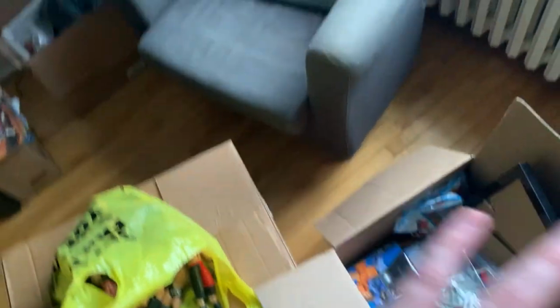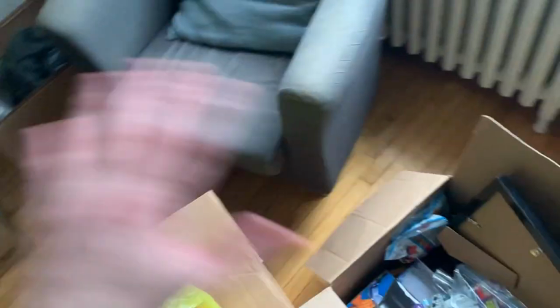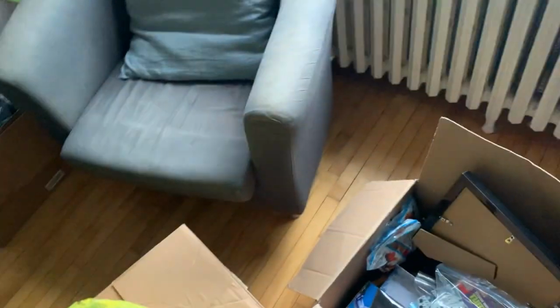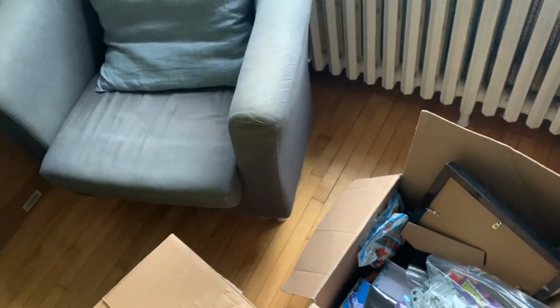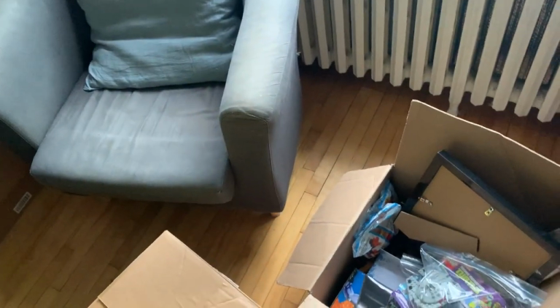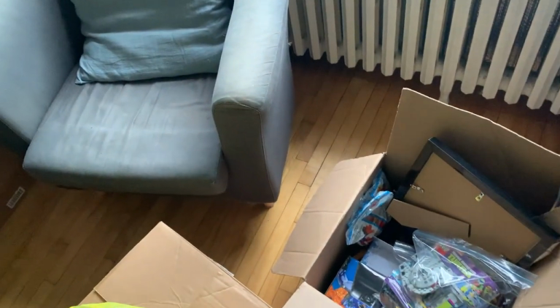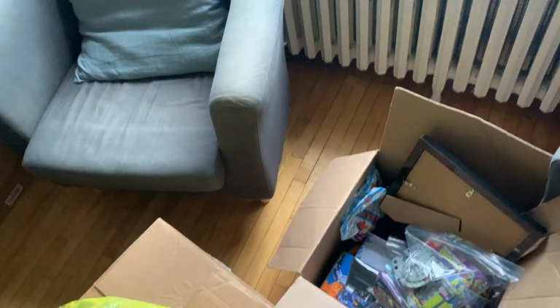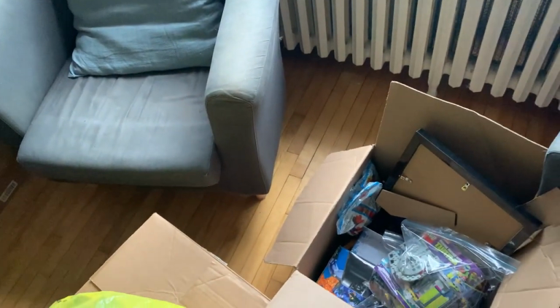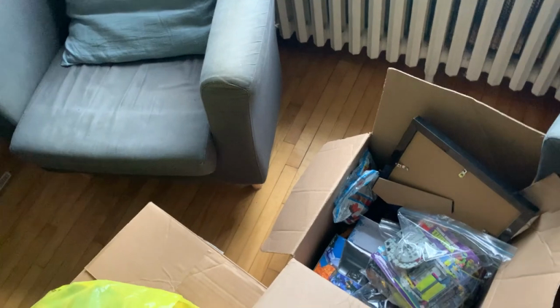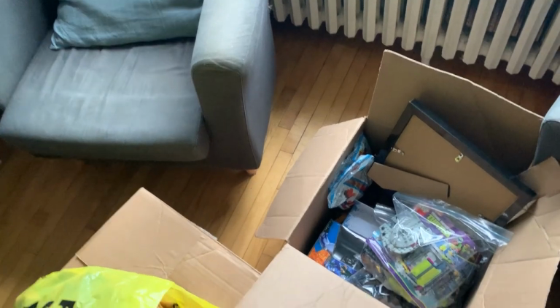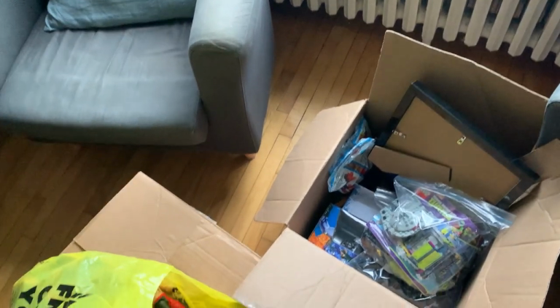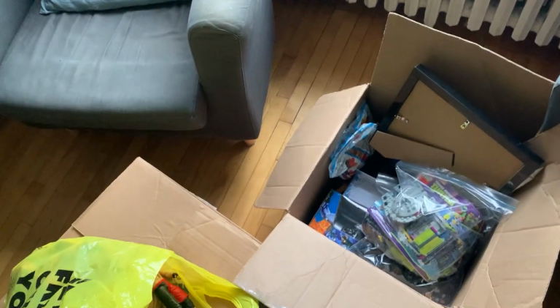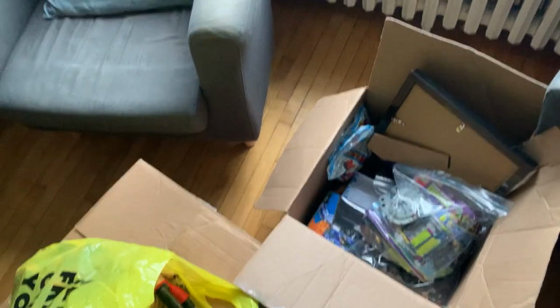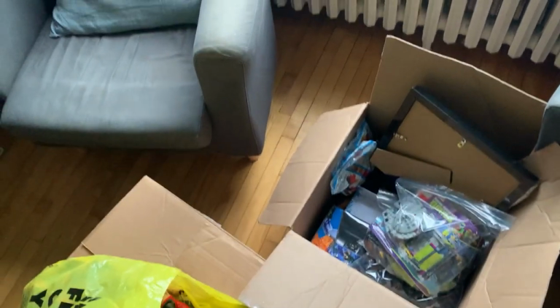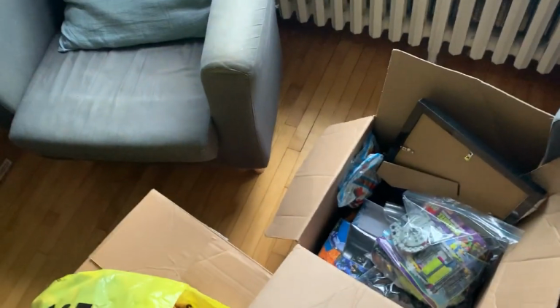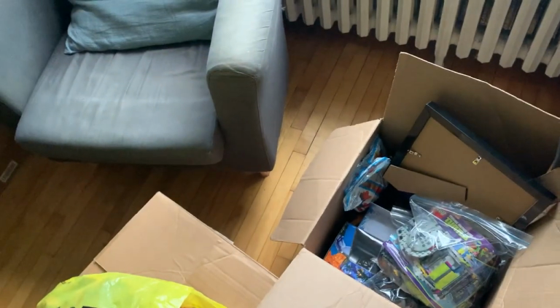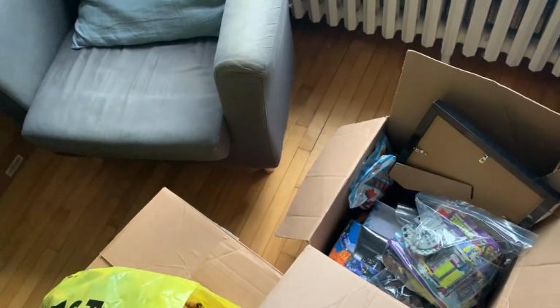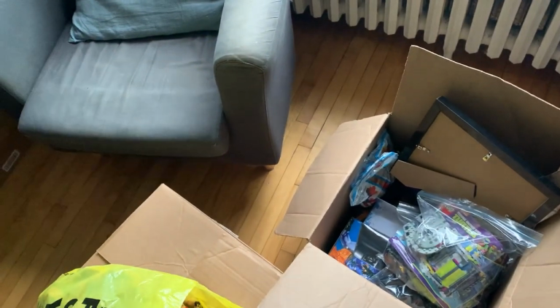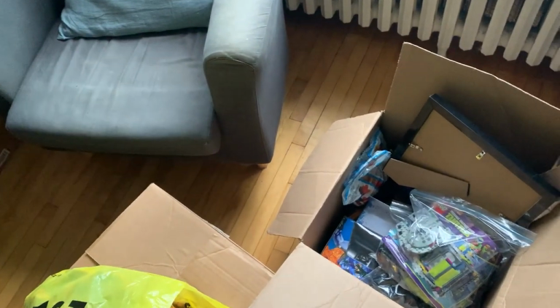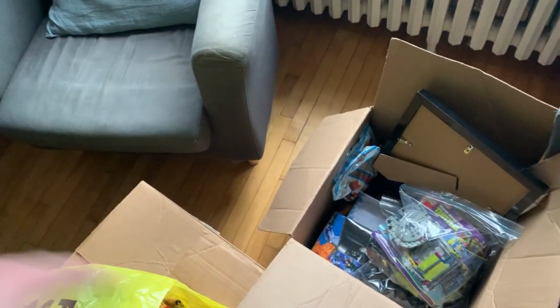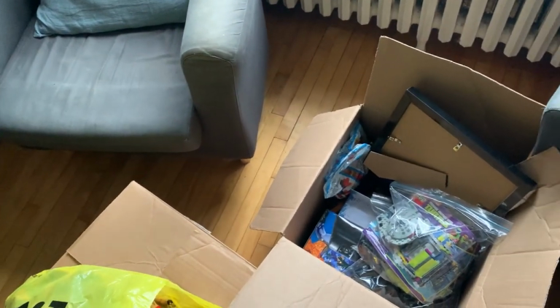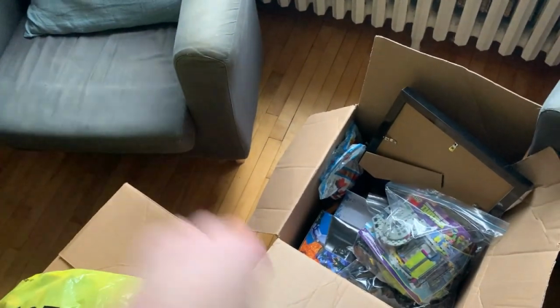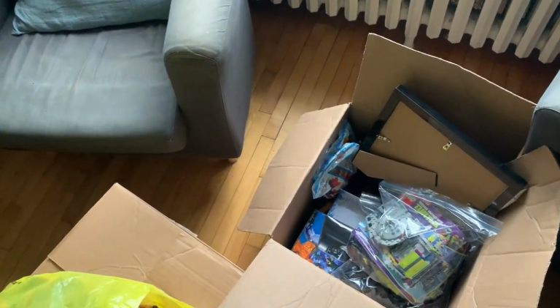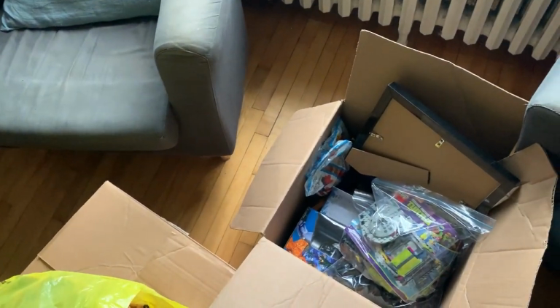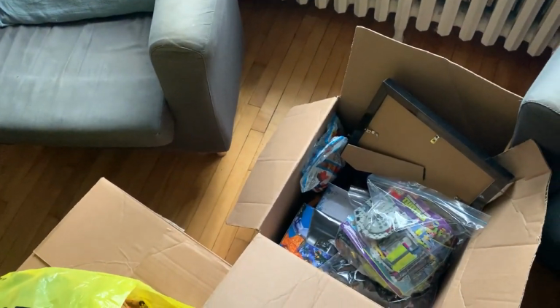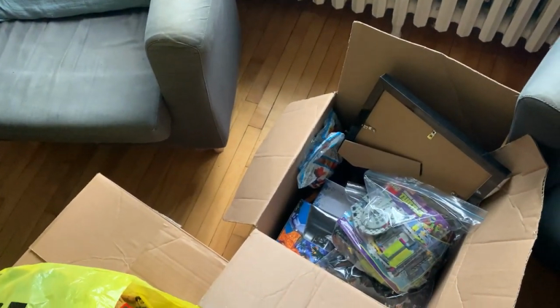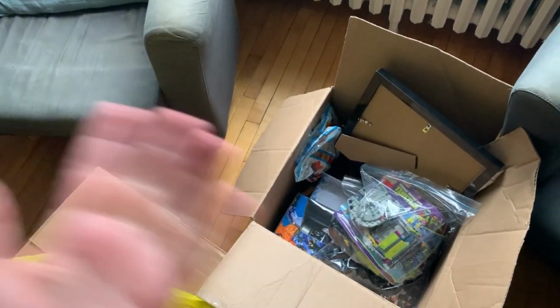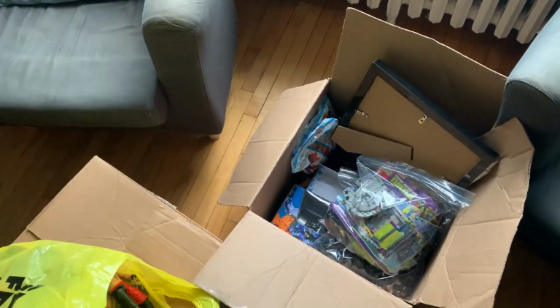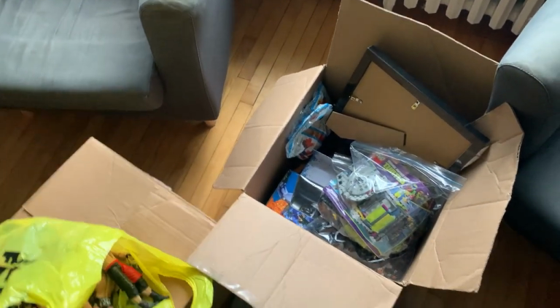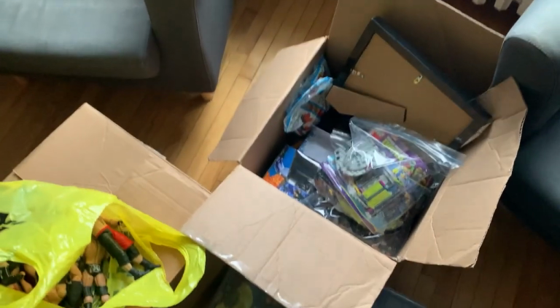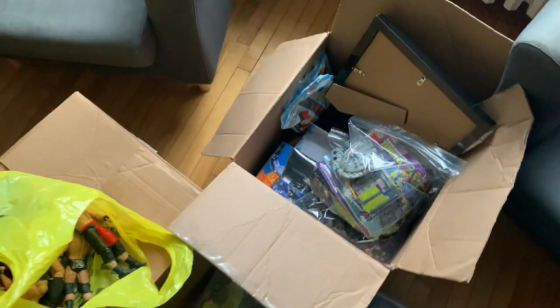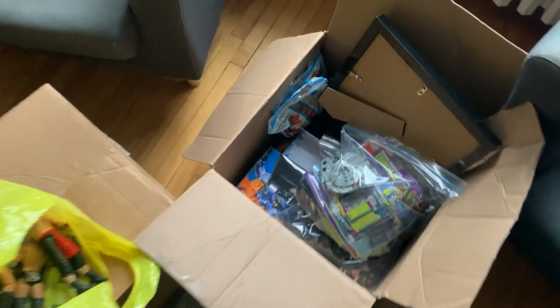That was my experience at the toy convention. I don't know if you guys have ever sold that way — let me know in the comment section below.